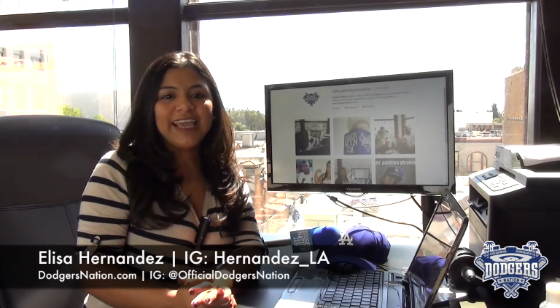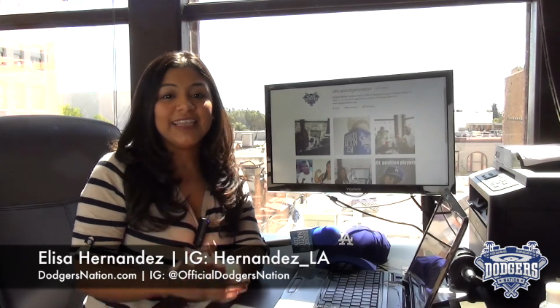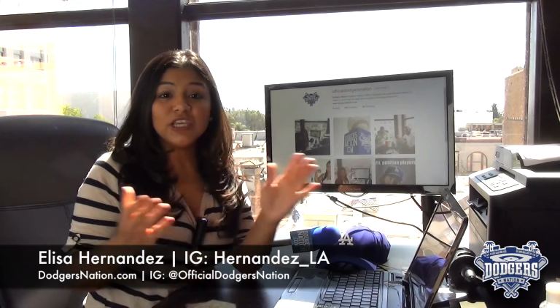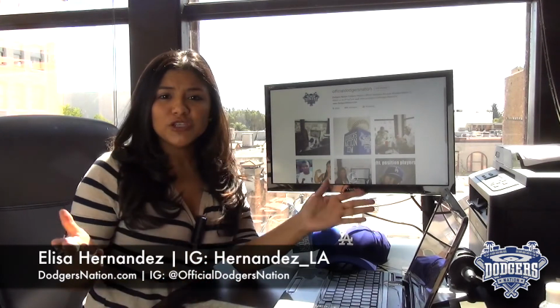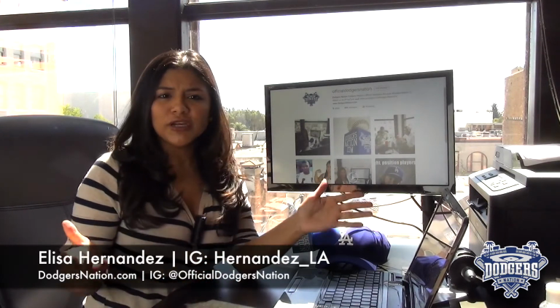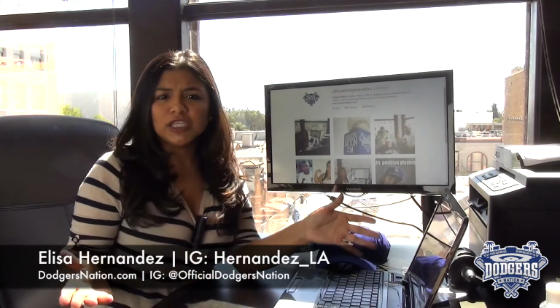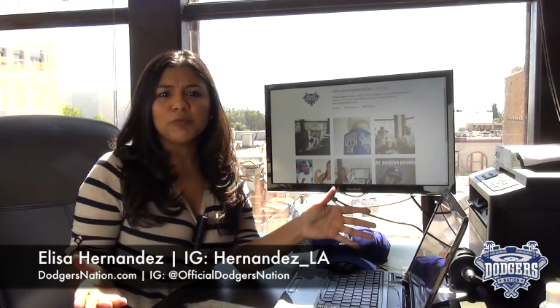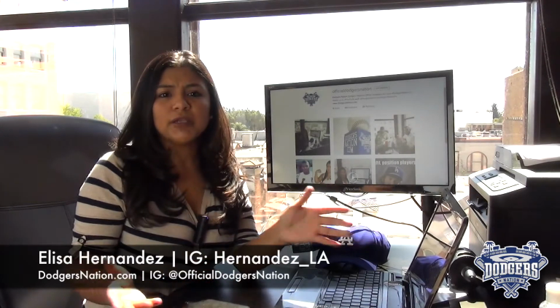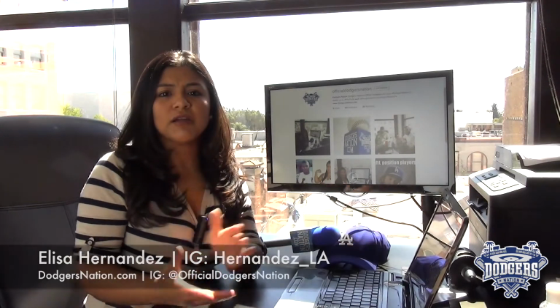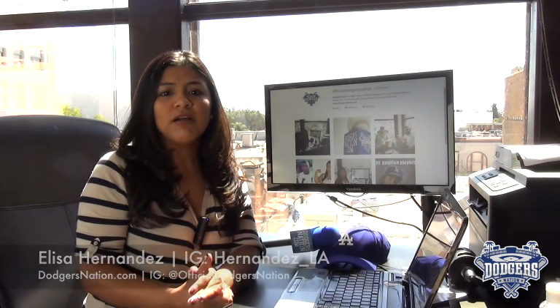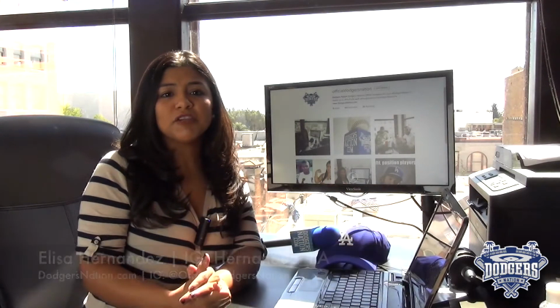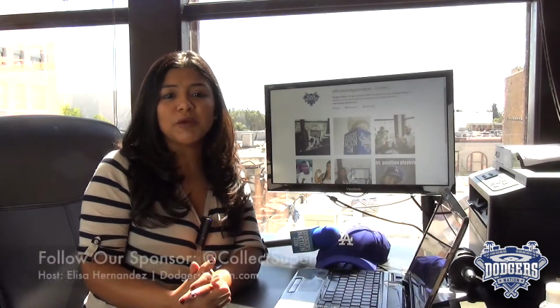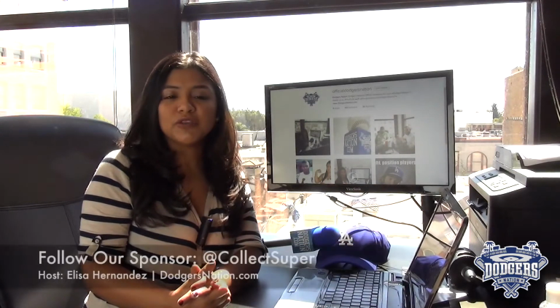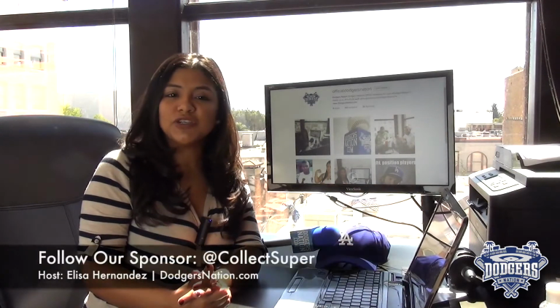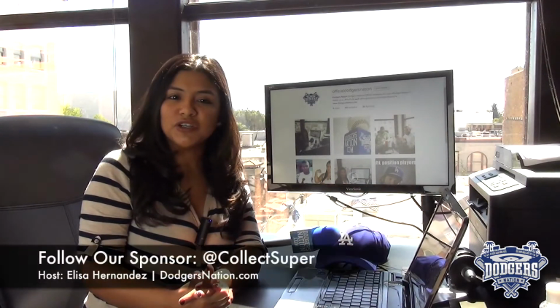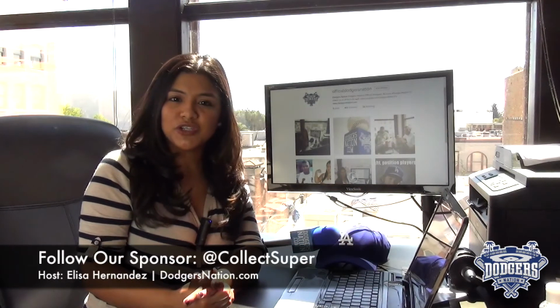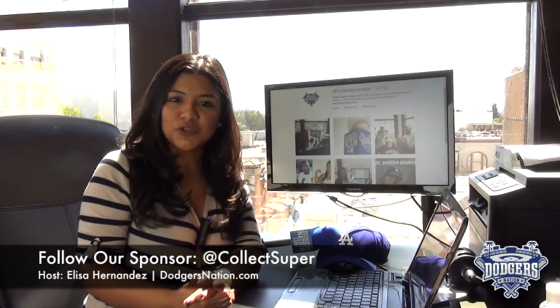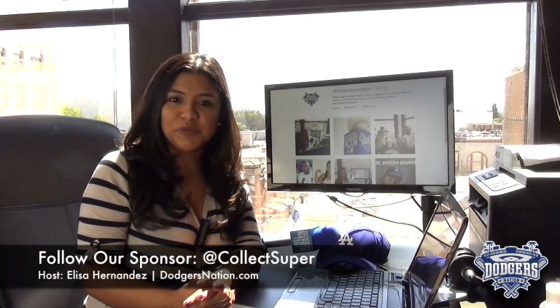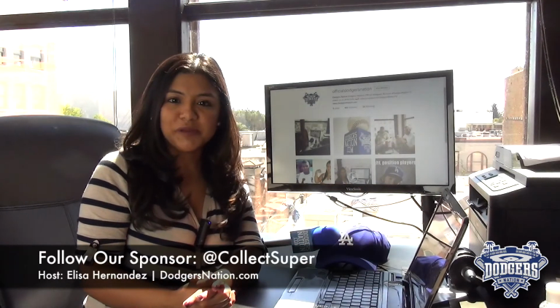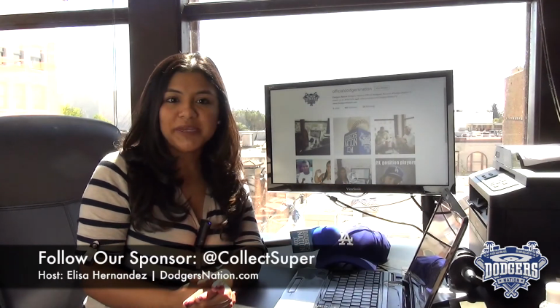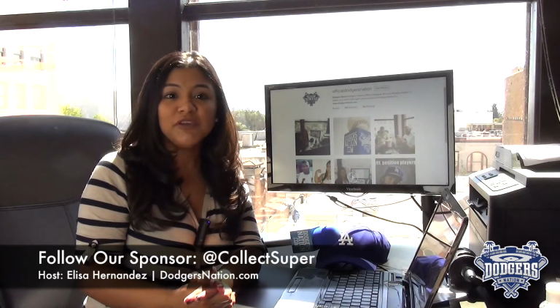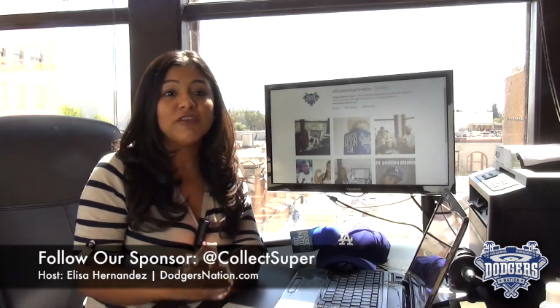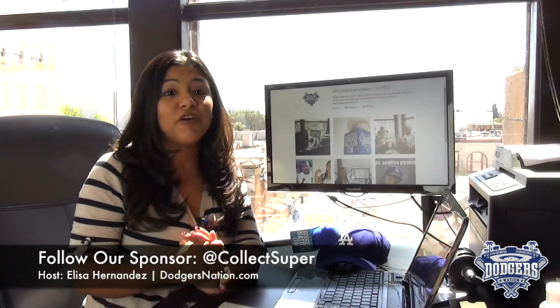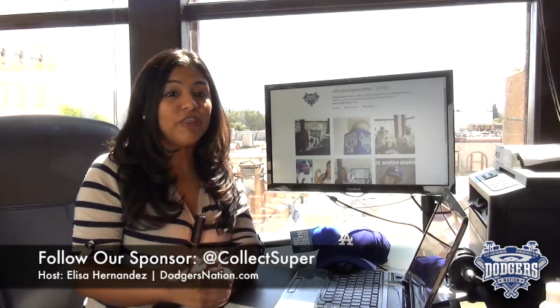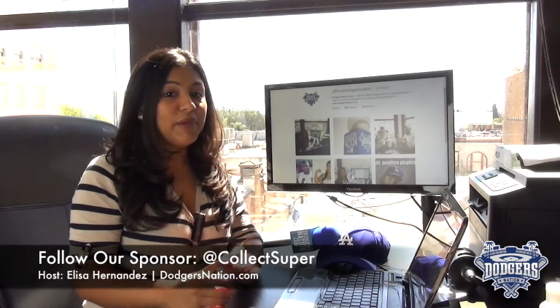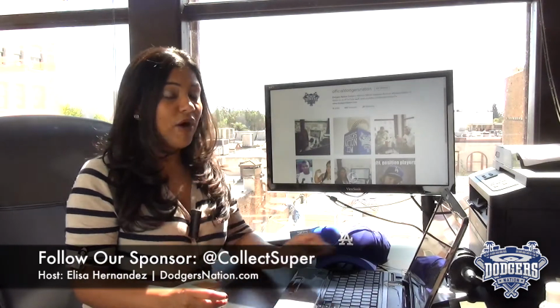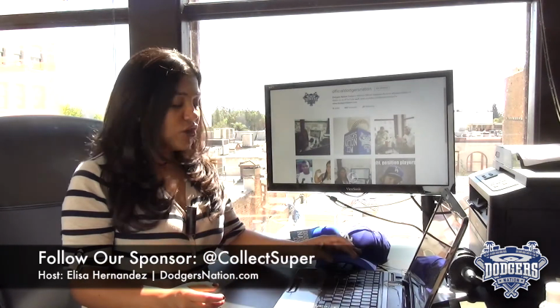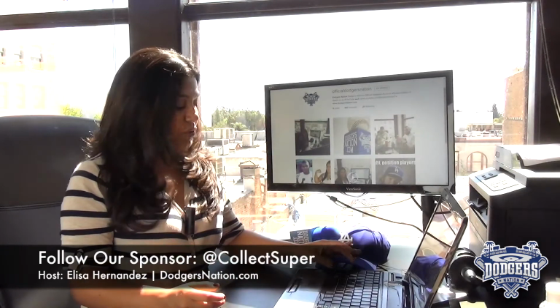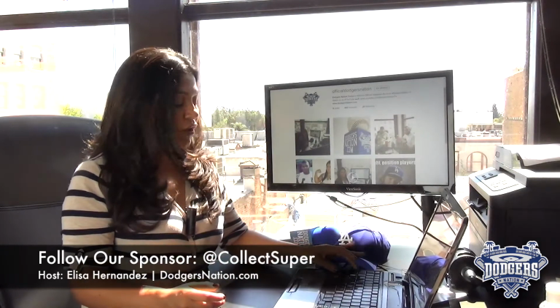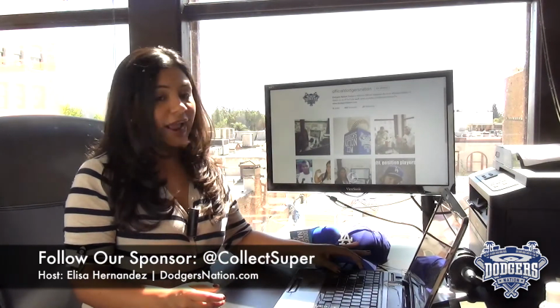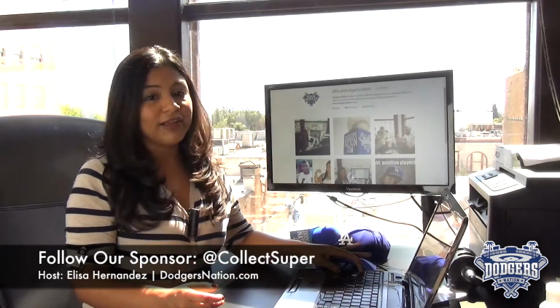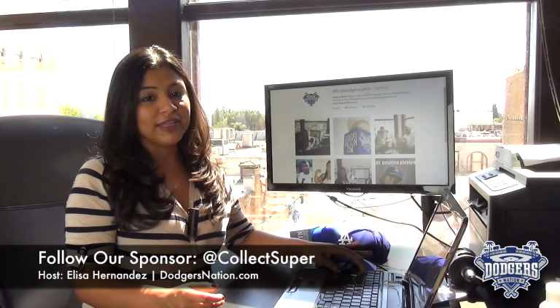And thank you to CollectSuperProducts.com for sponsoring Dodgers Social Media Minute. You can follow them on Twitter at CollectSuper.